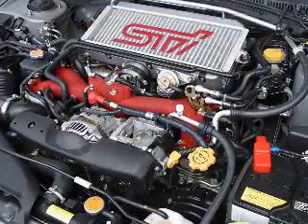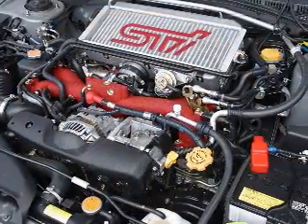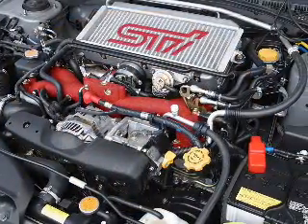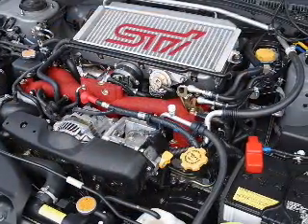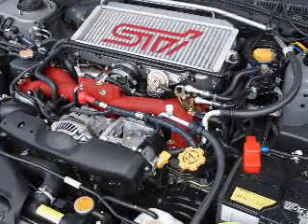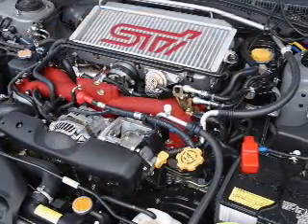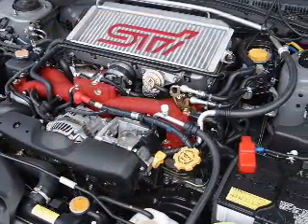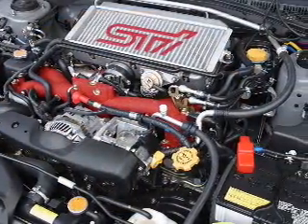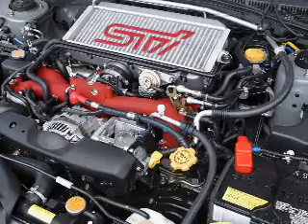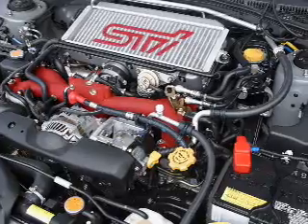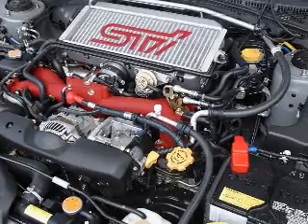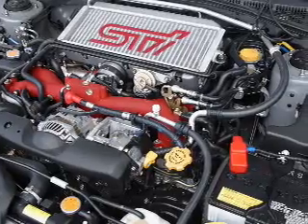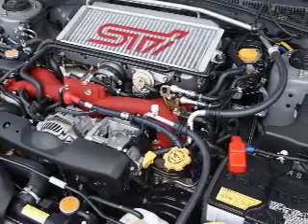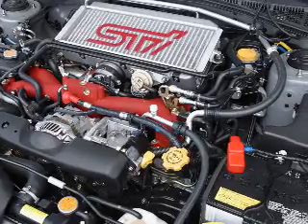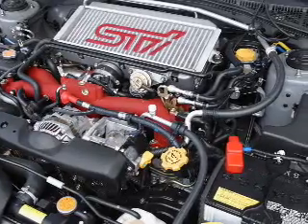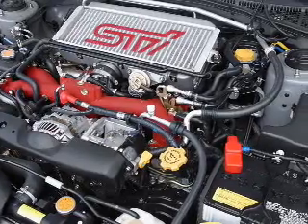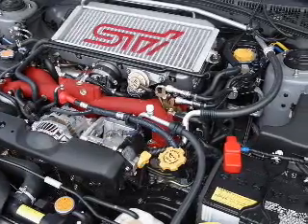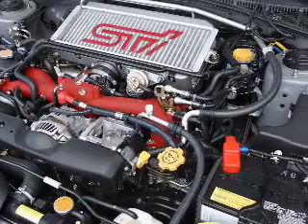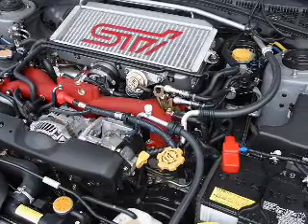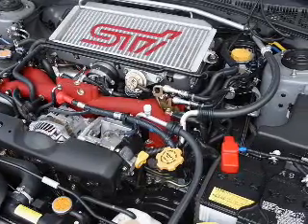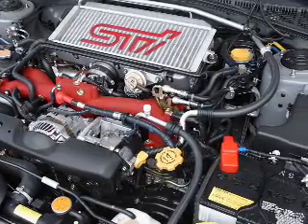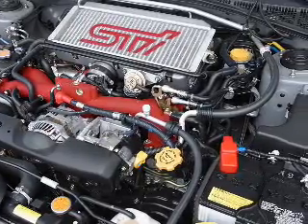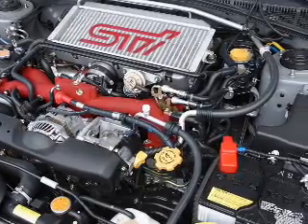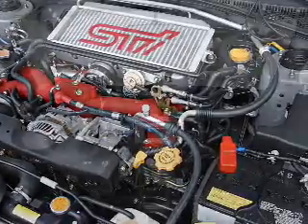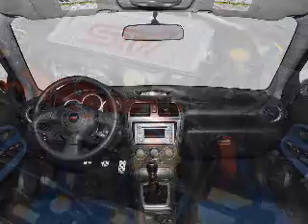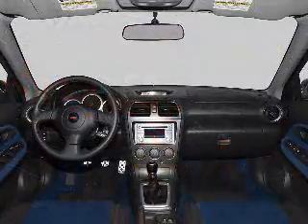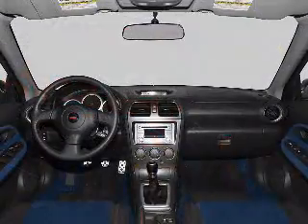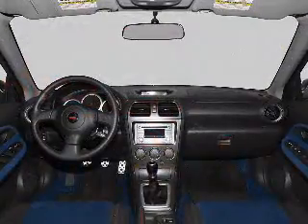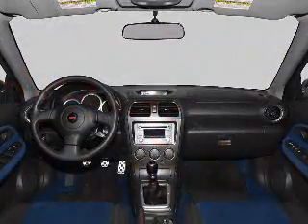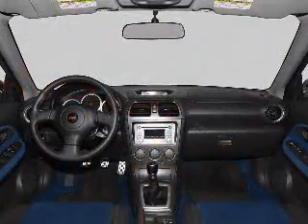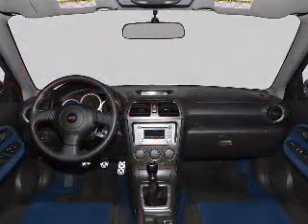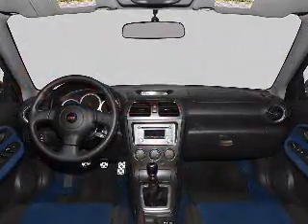Also included: cruise control, power mirrors, an alarm system, an AM-FM stereo with a CD player, and an adjustable tilt steering wheel.